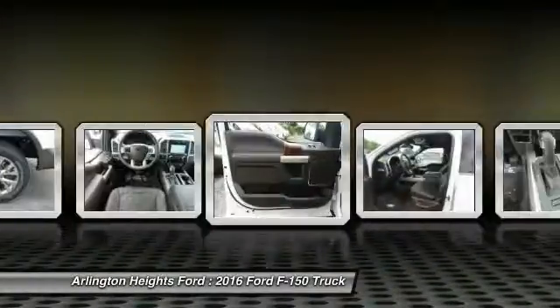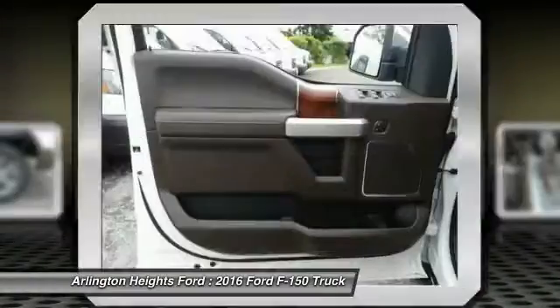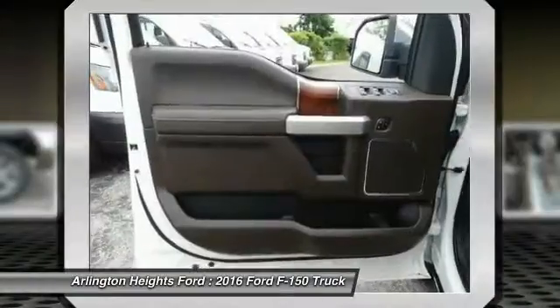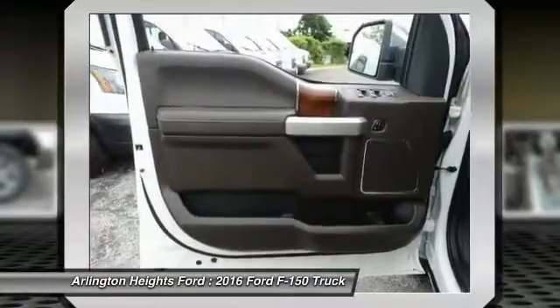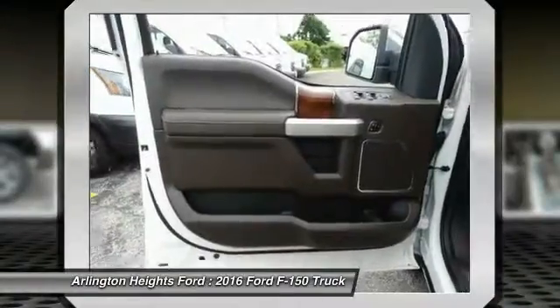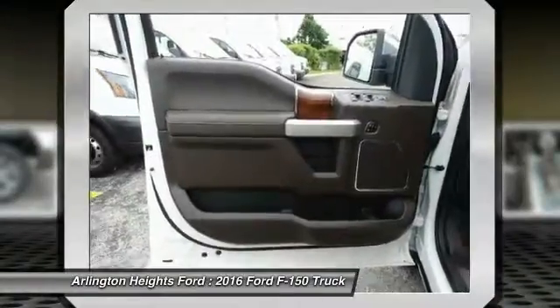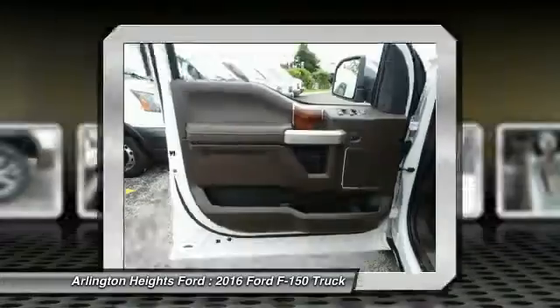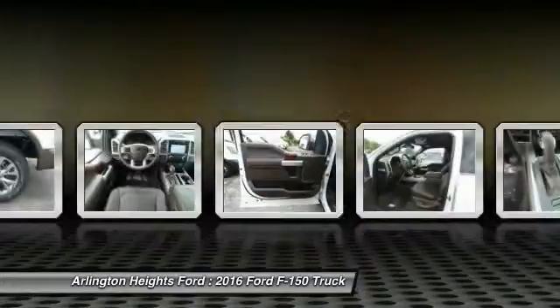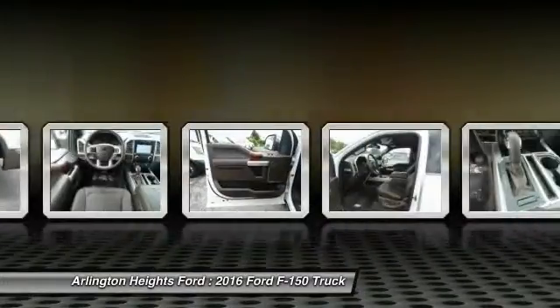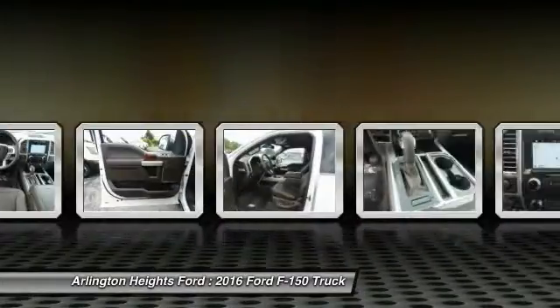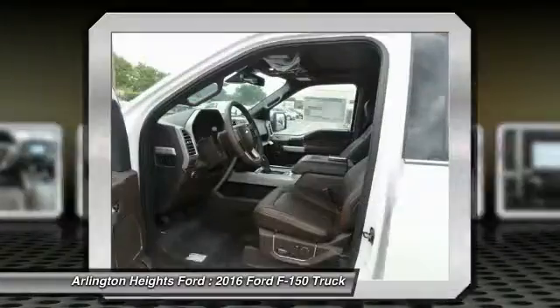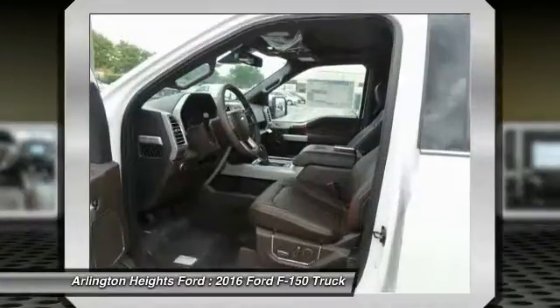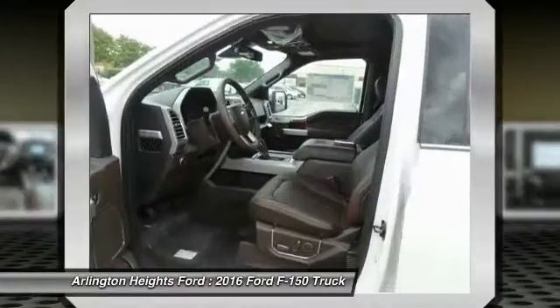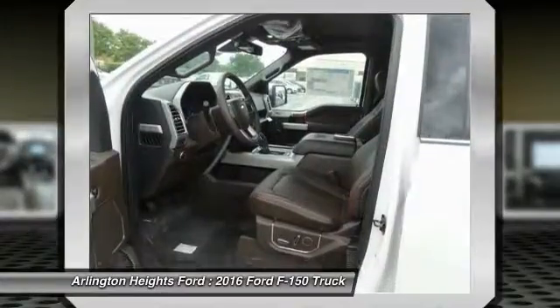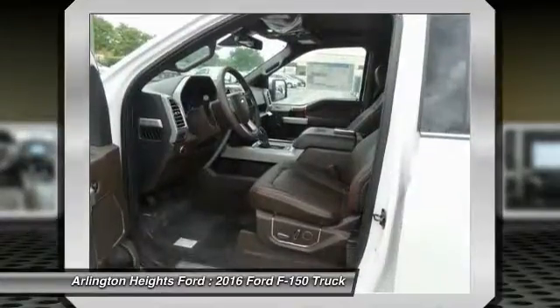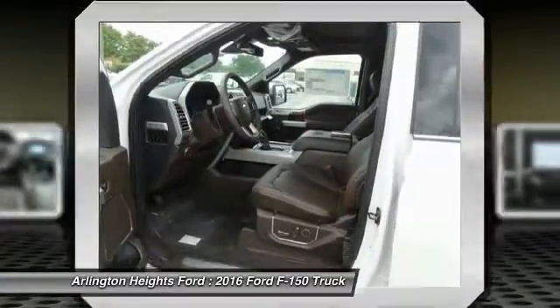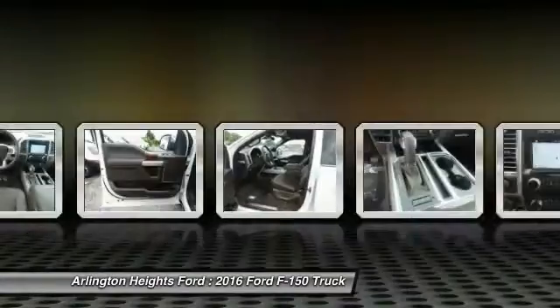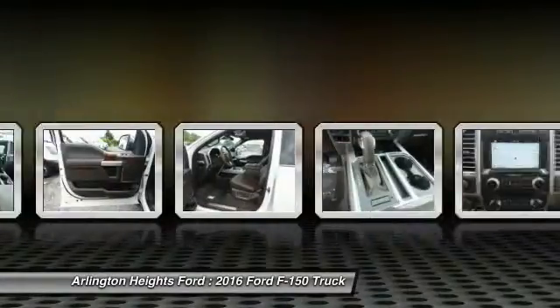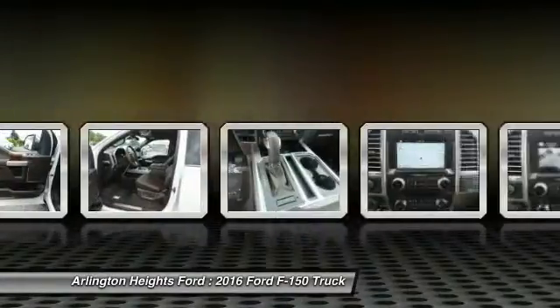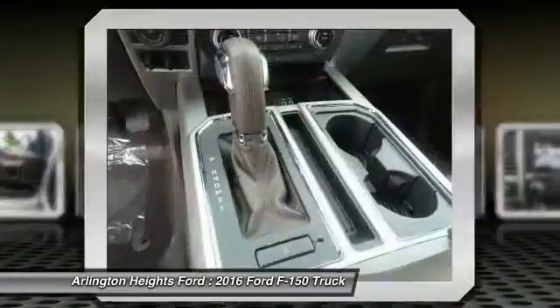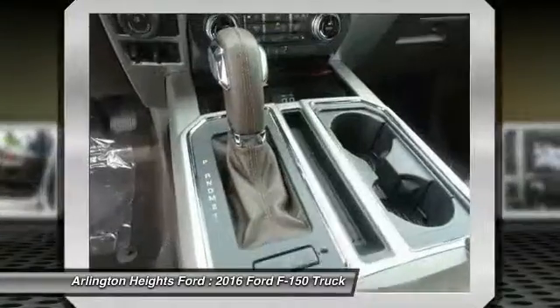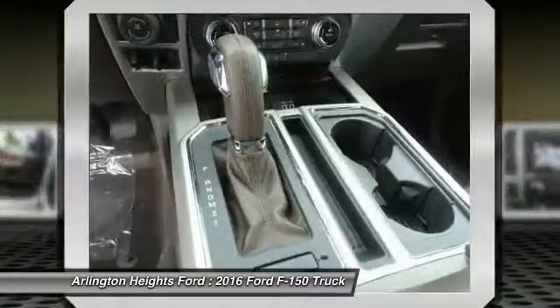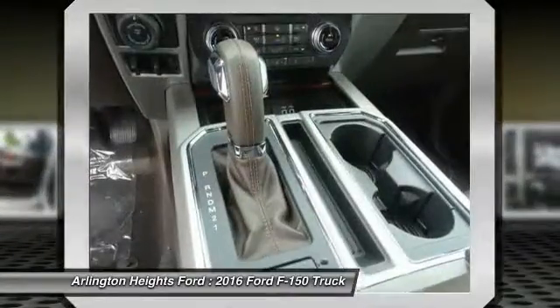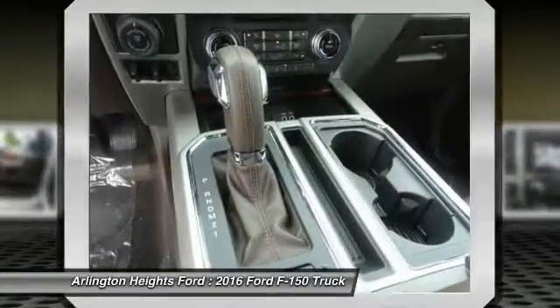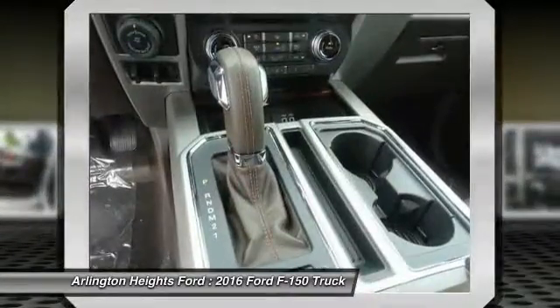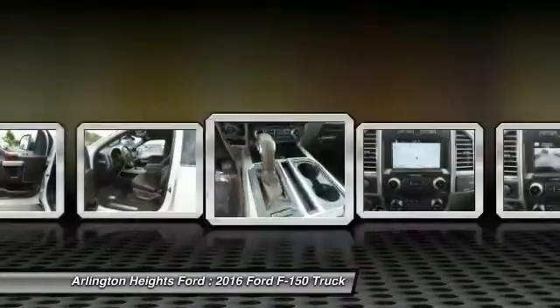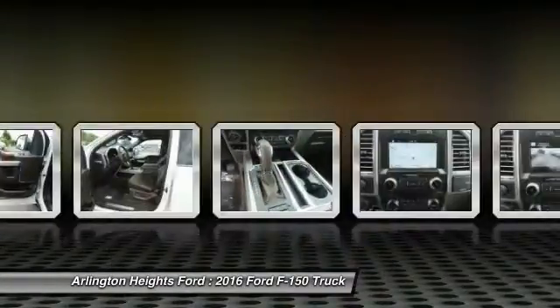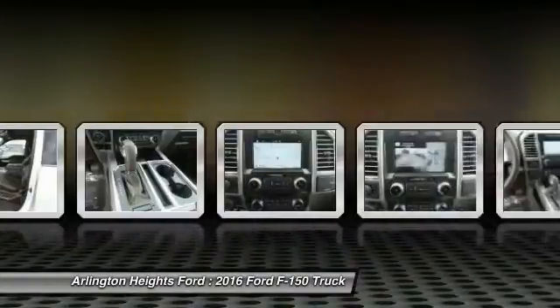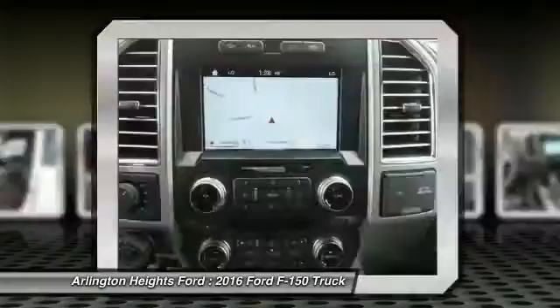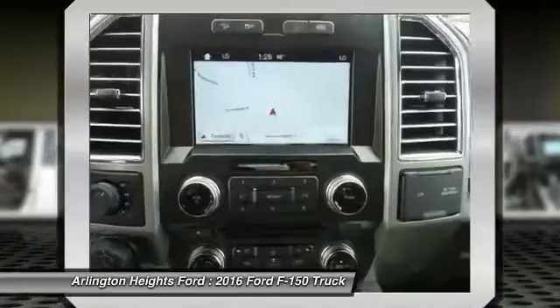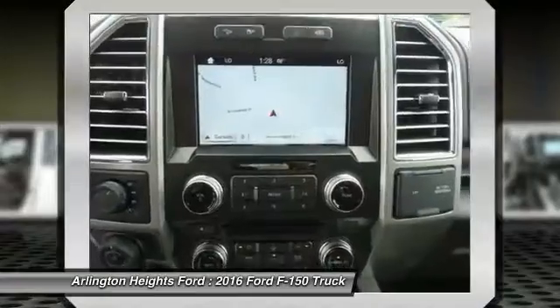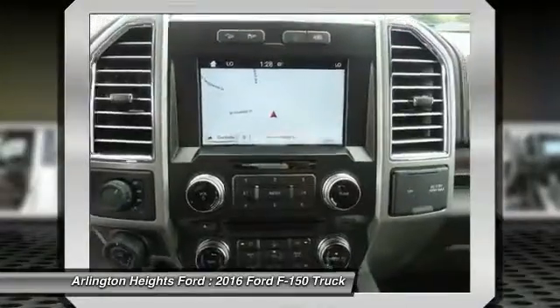Bluetooth wireless data link for hands-free phone, HomeLink garage door opener, power steering, air conditioning, front.